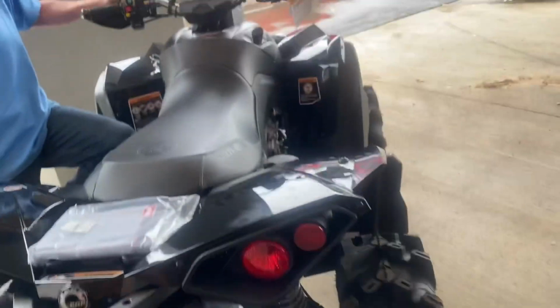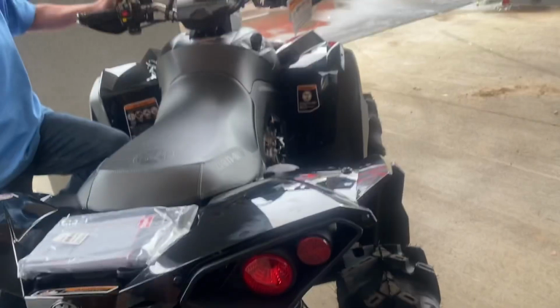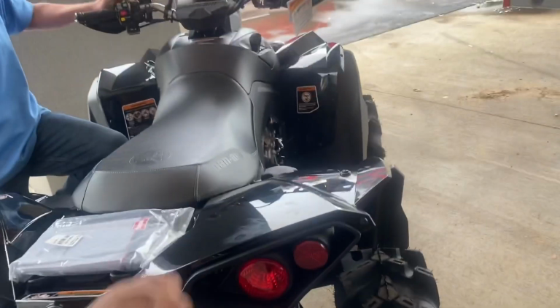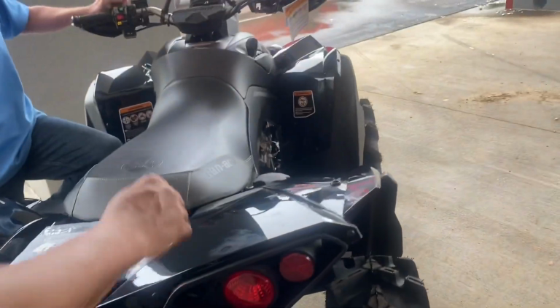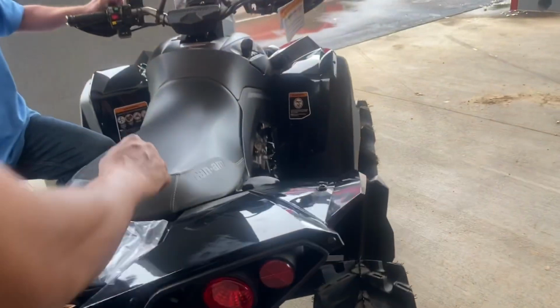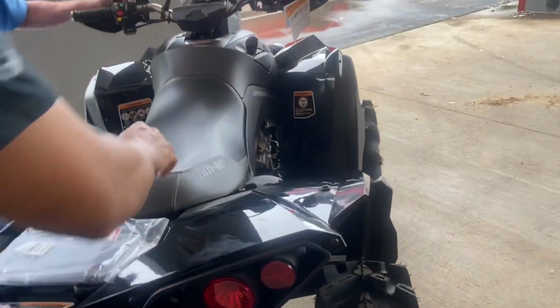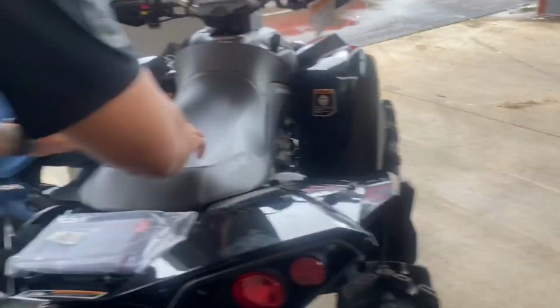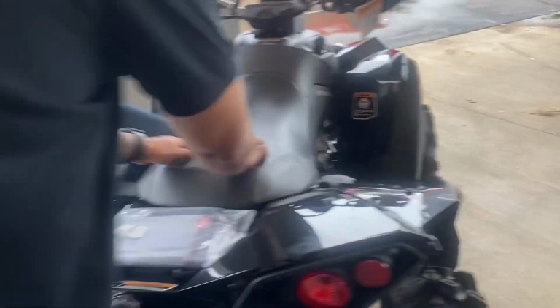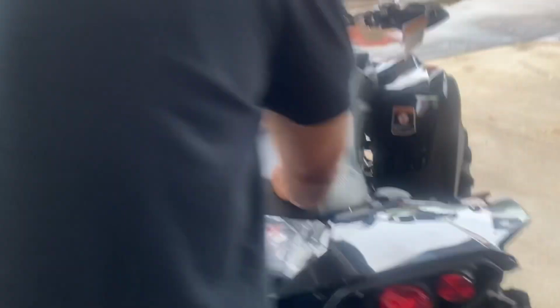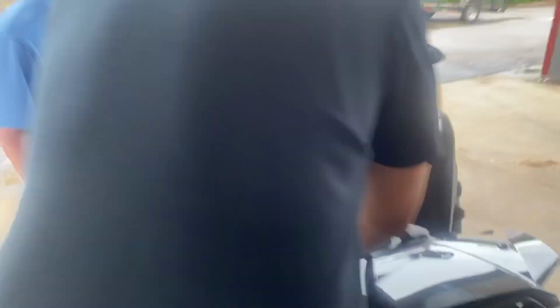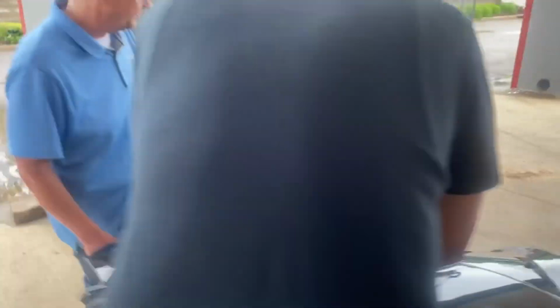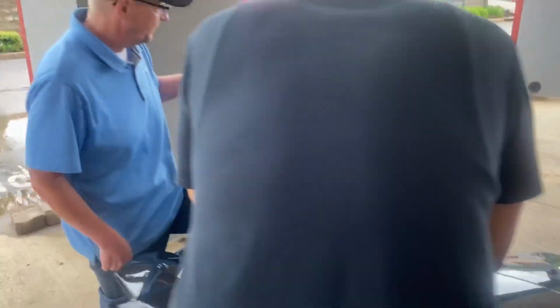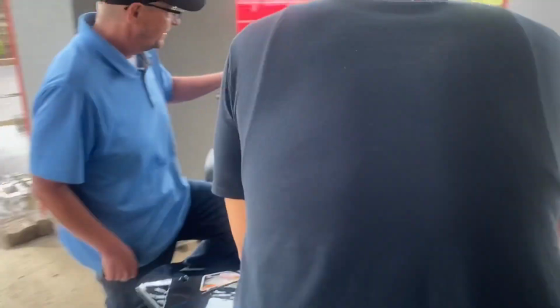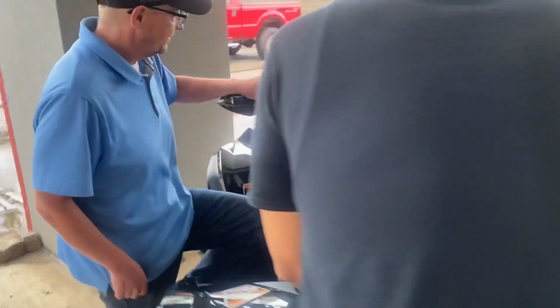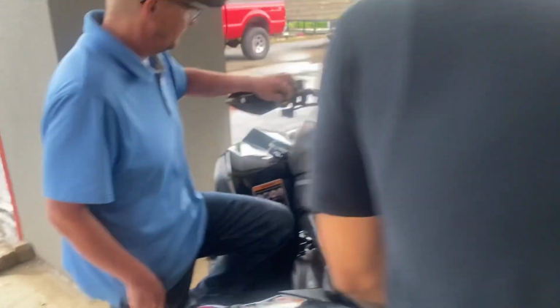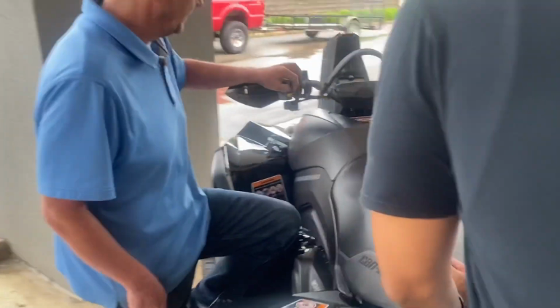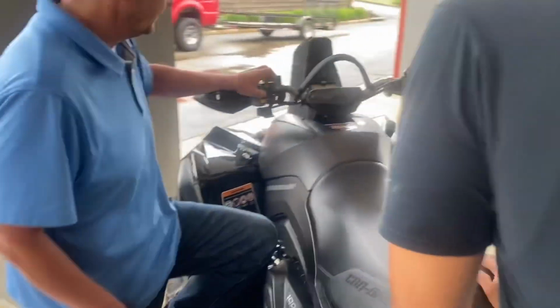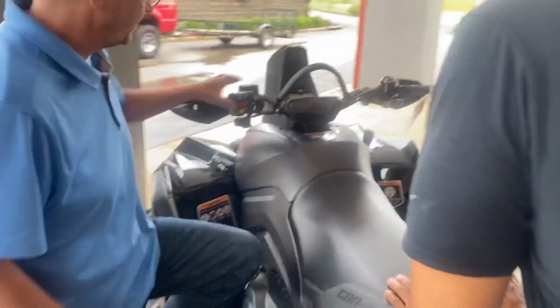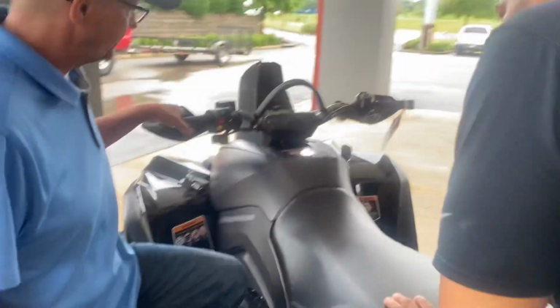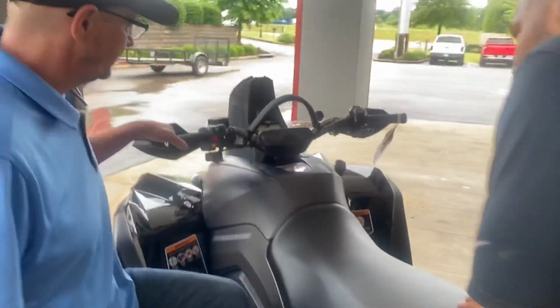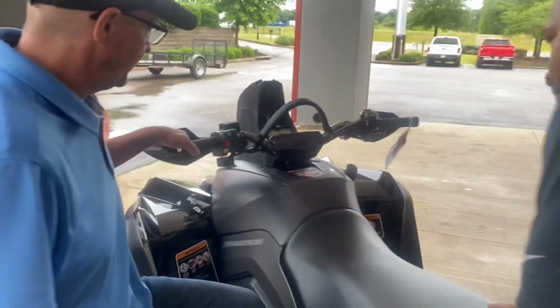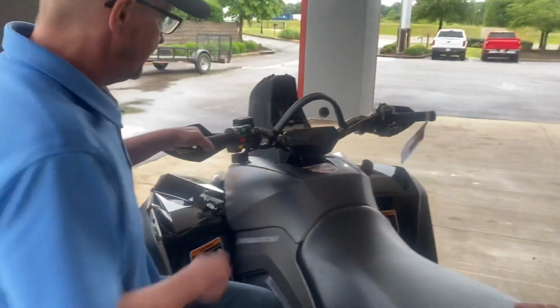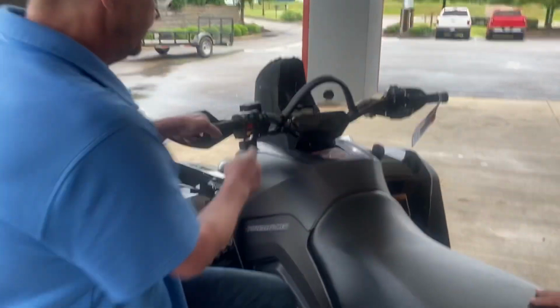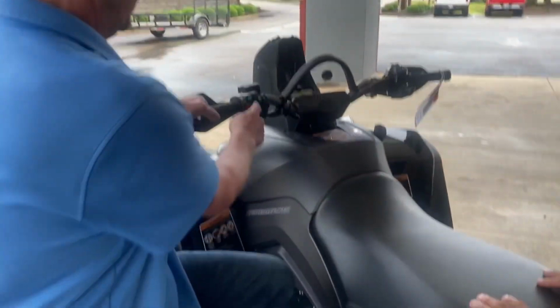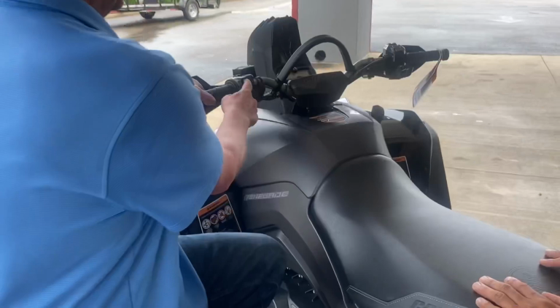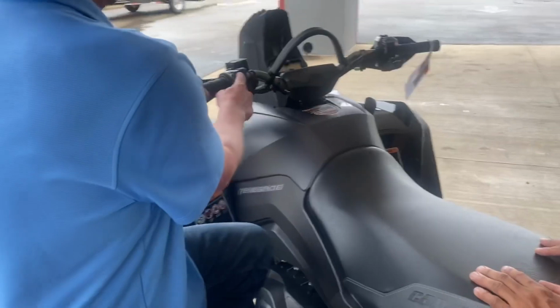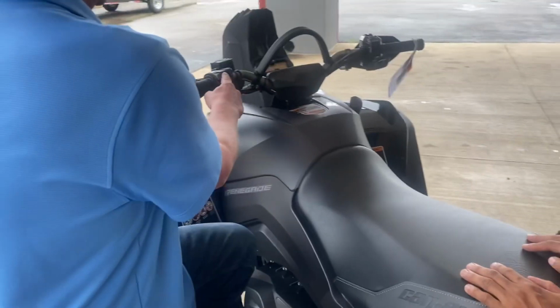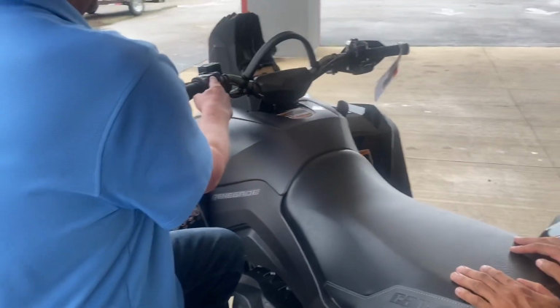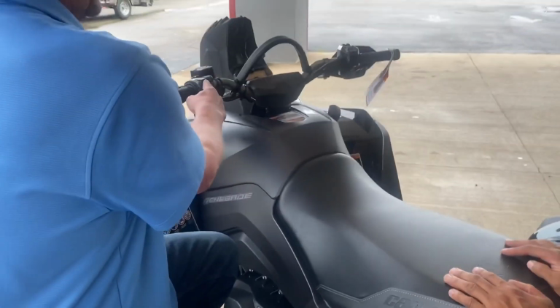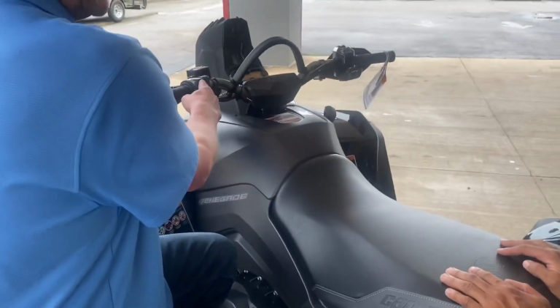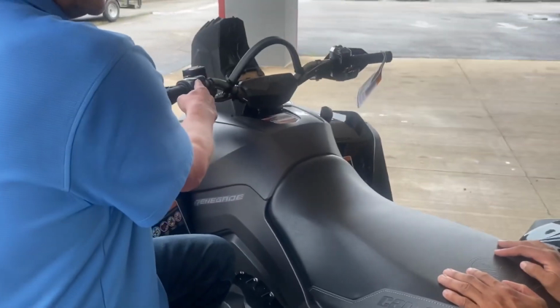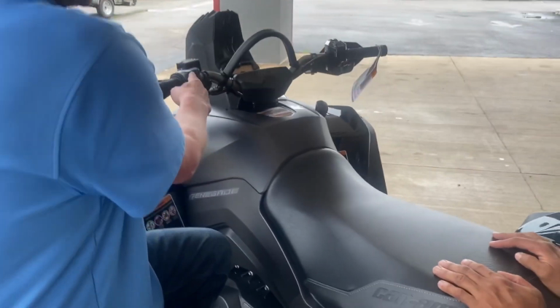All right, so to start it, flip this over to the red and hit this button.